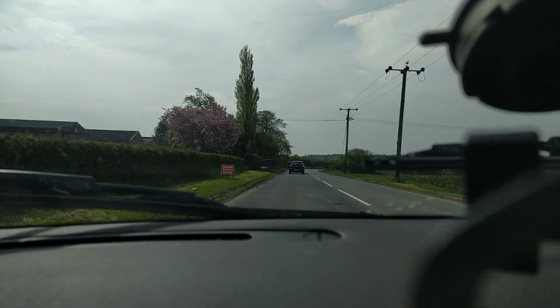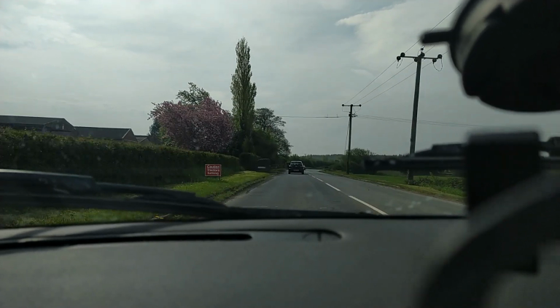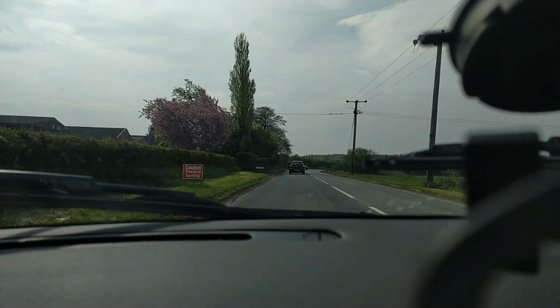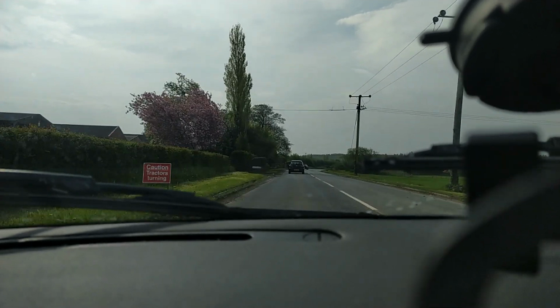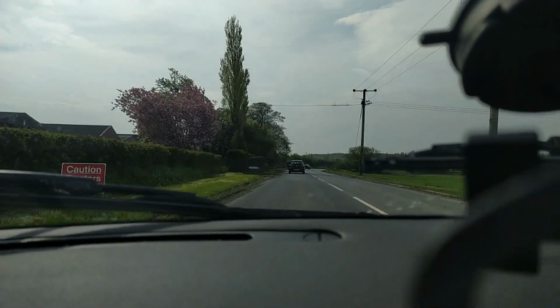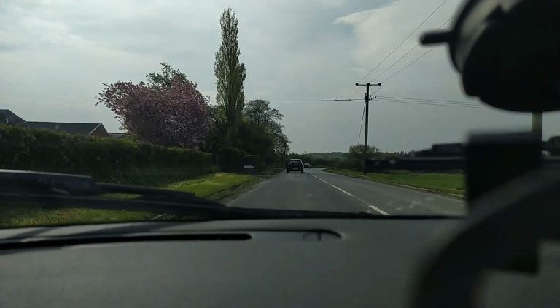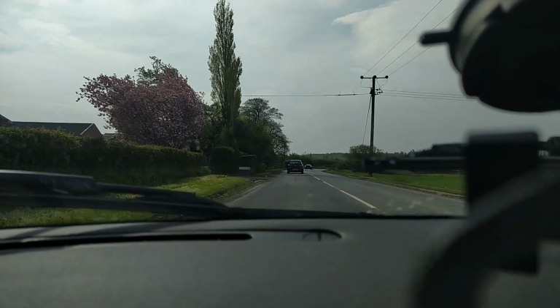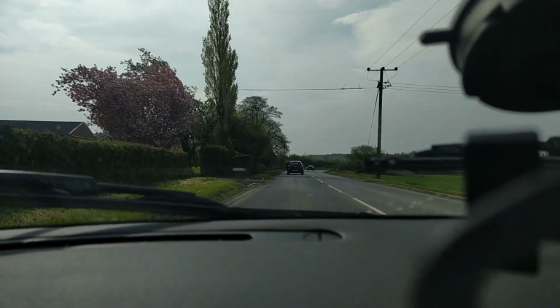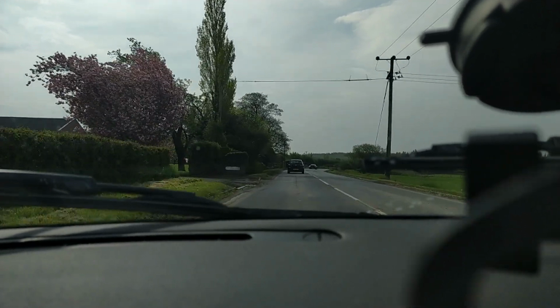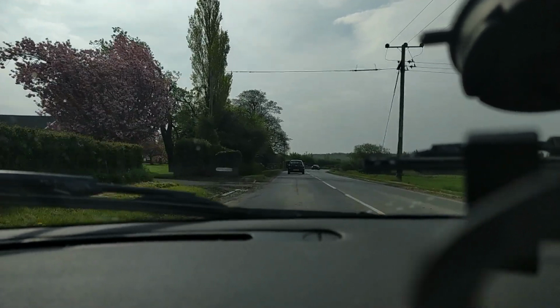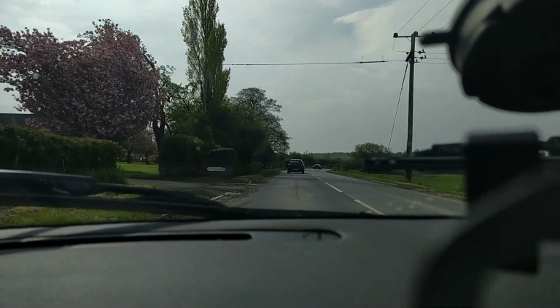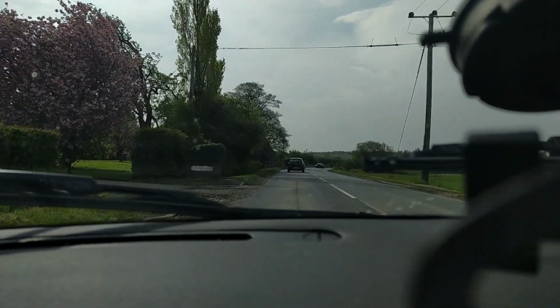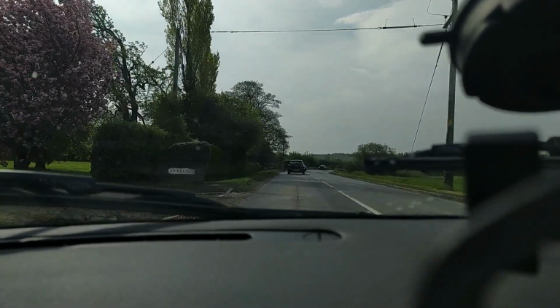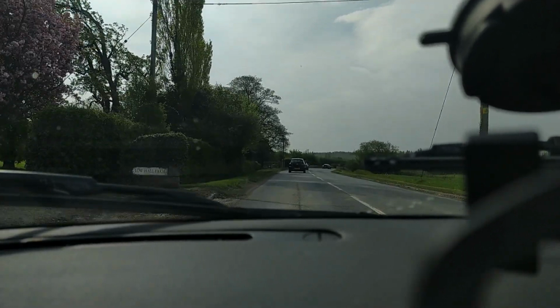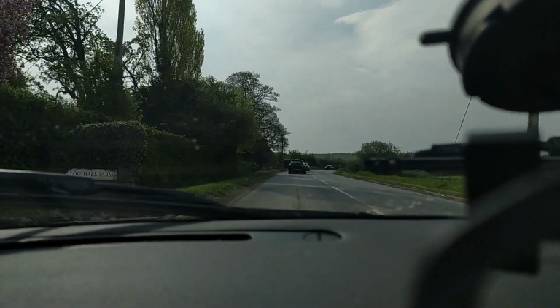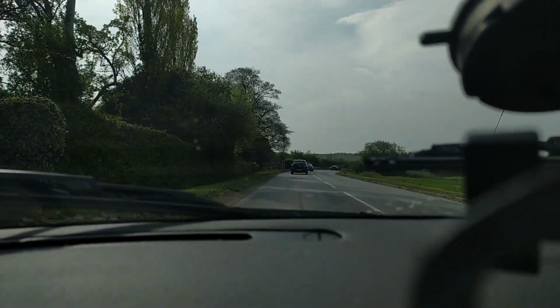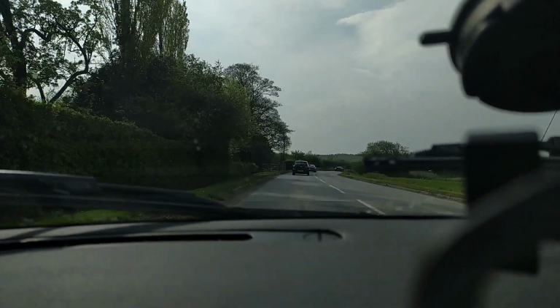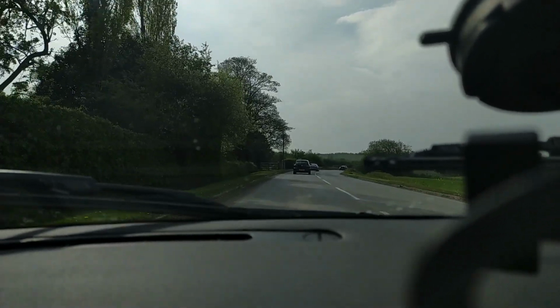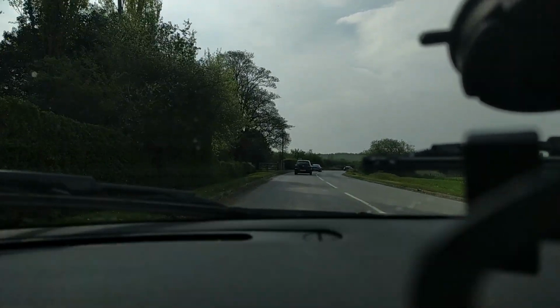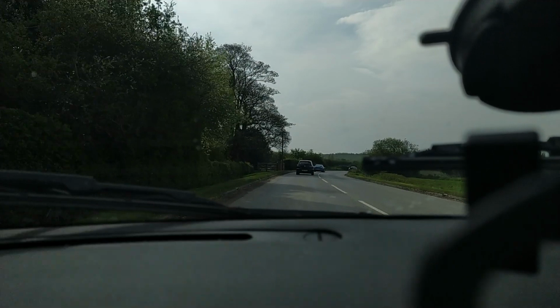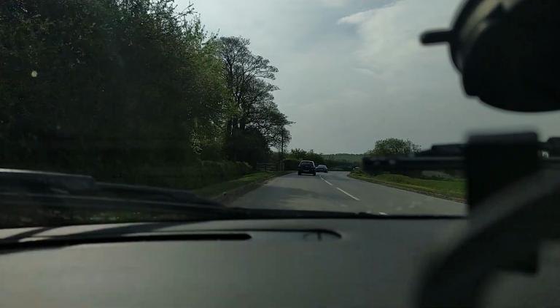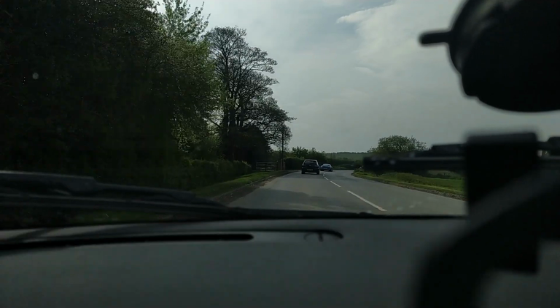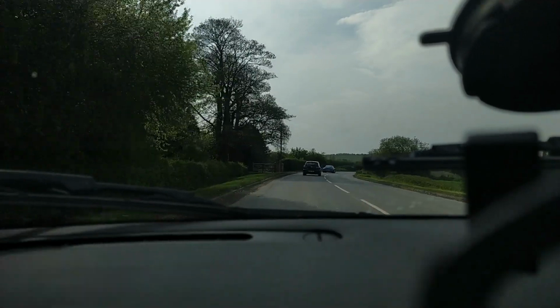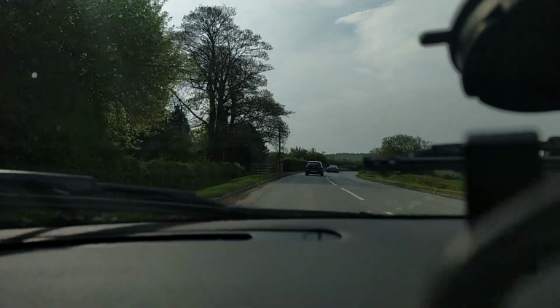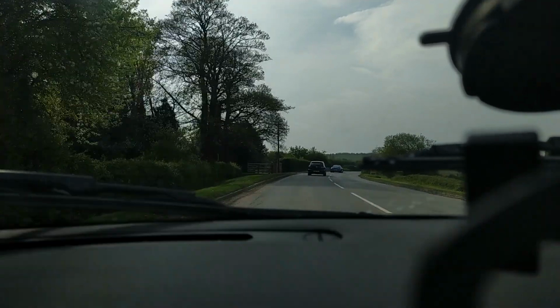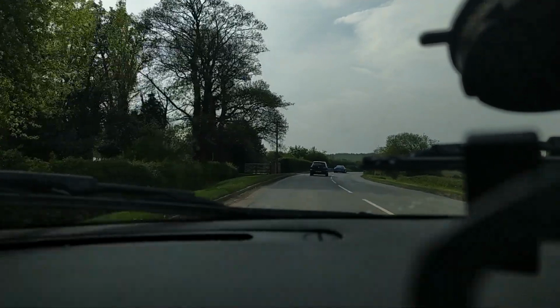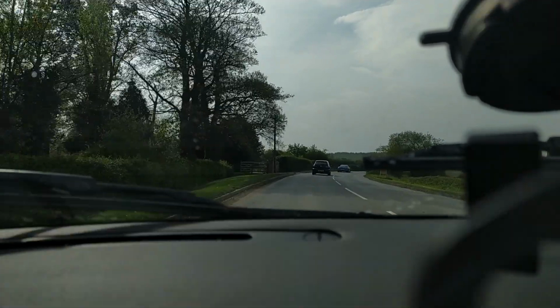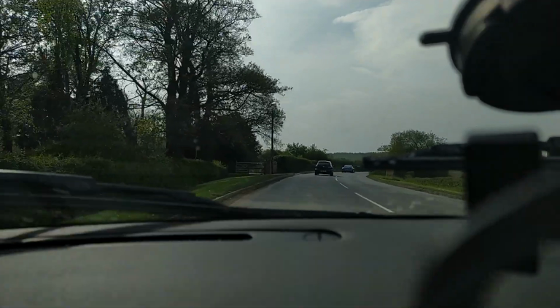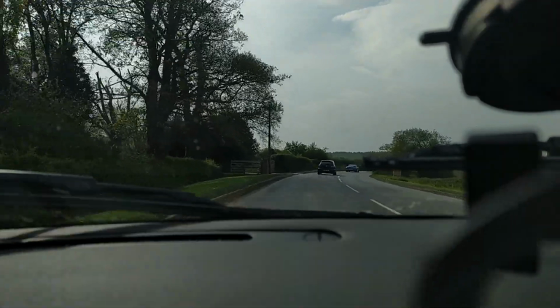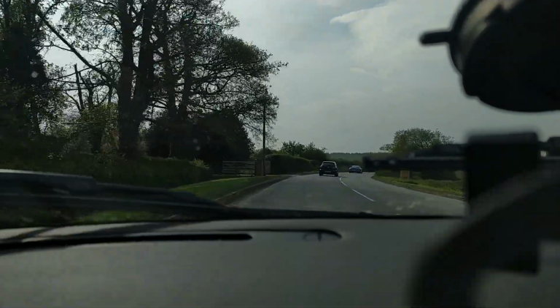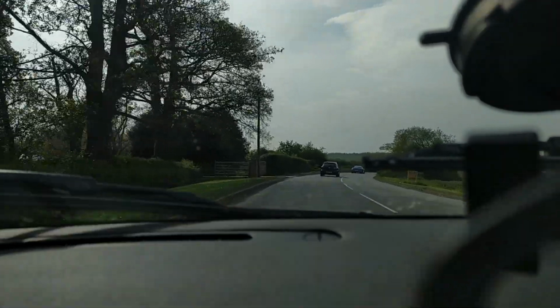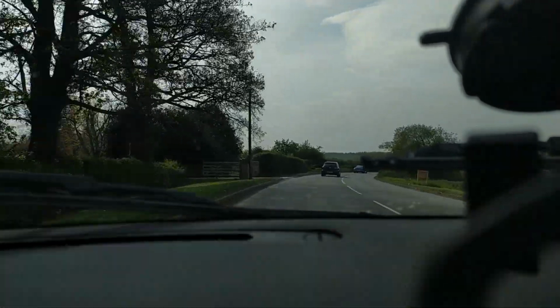Margaret seems to have a sticky caliper again, so you'll hear it when we go around corners. Sounds like there's a hamster doing it.